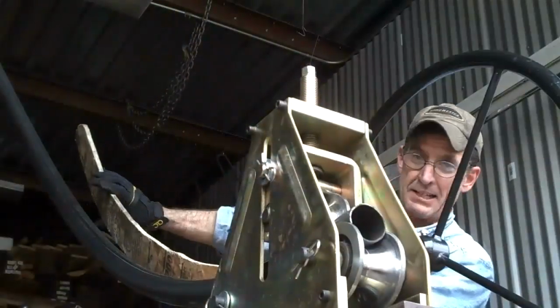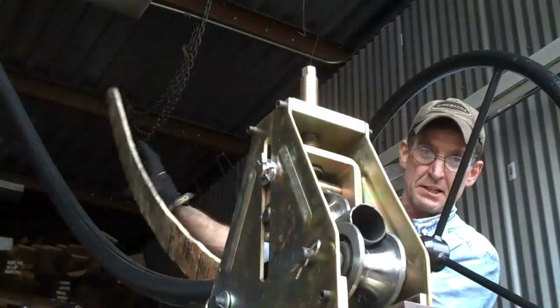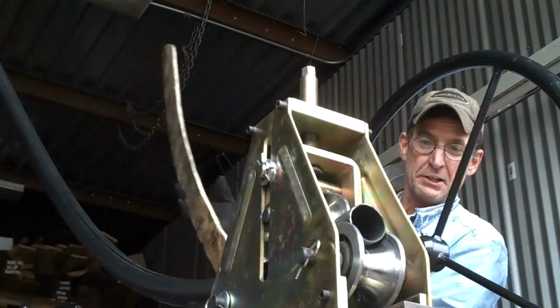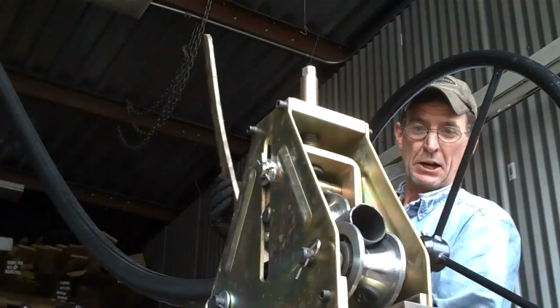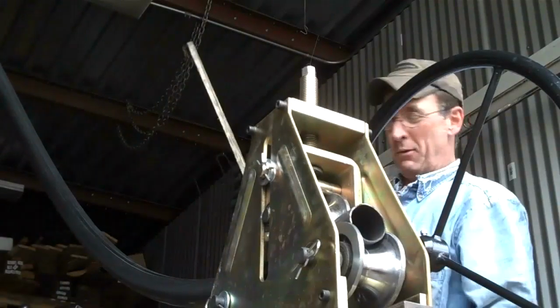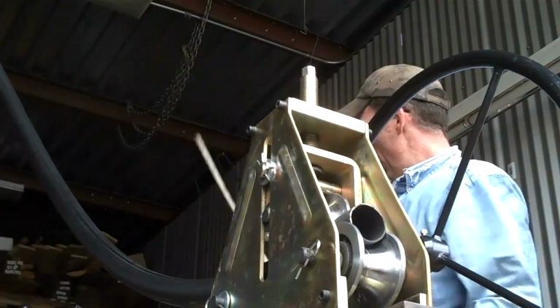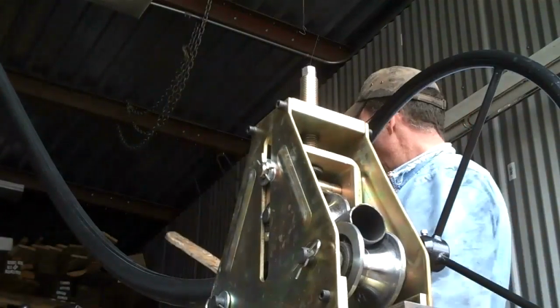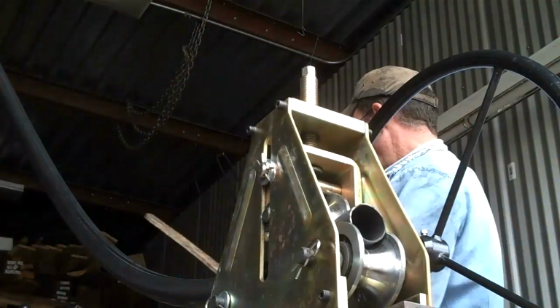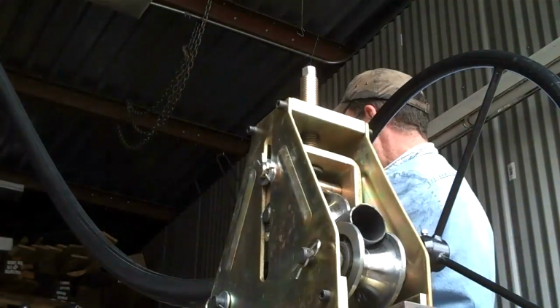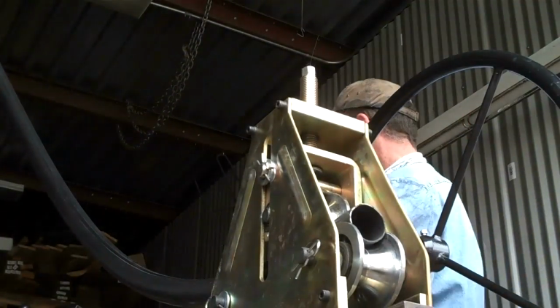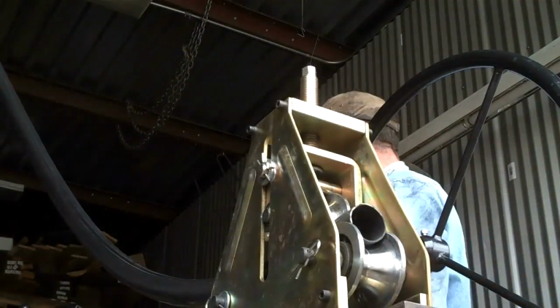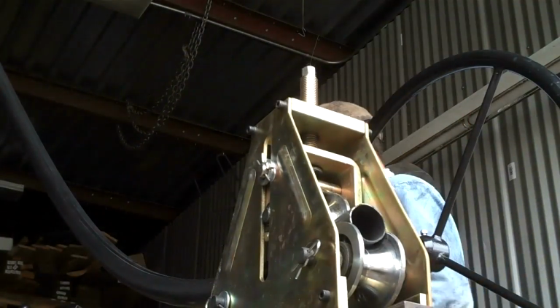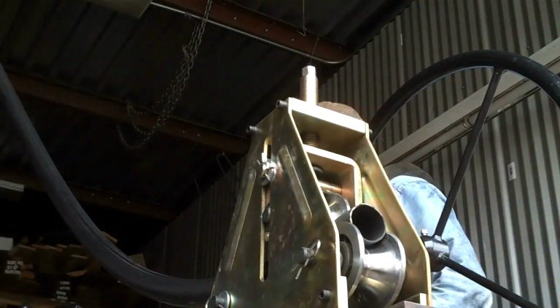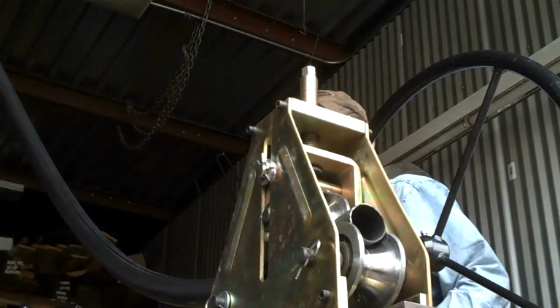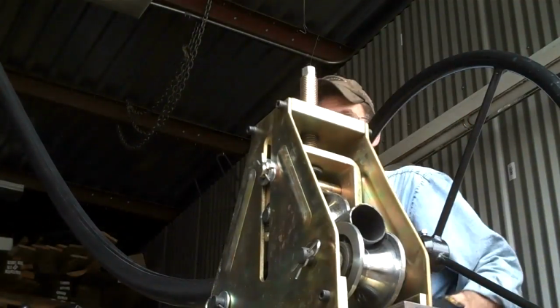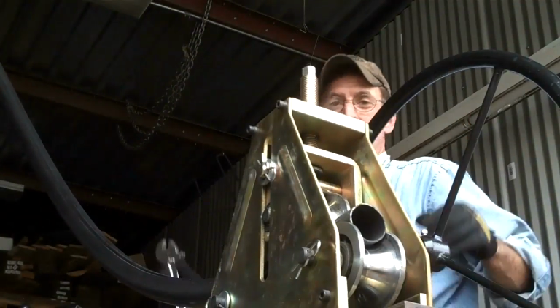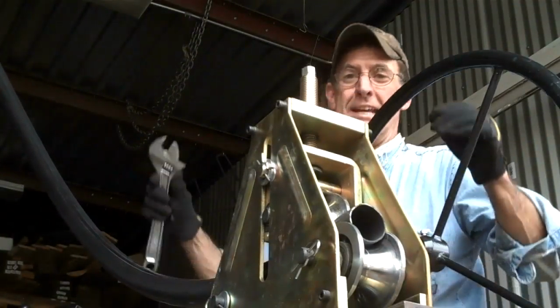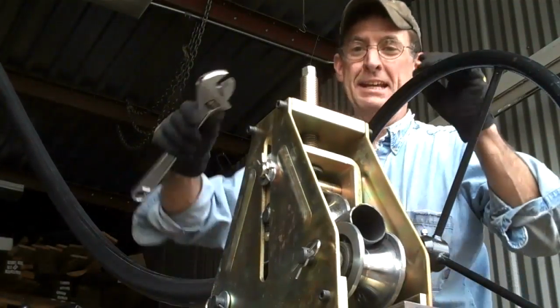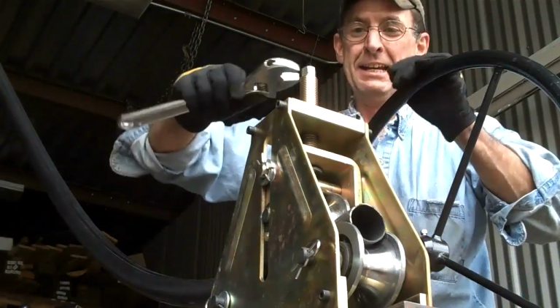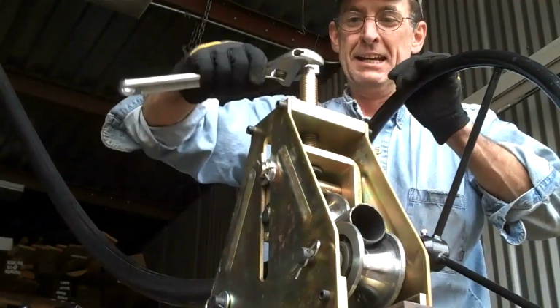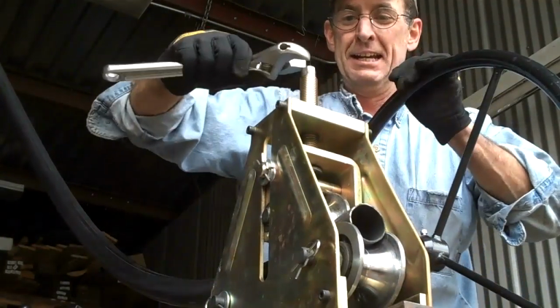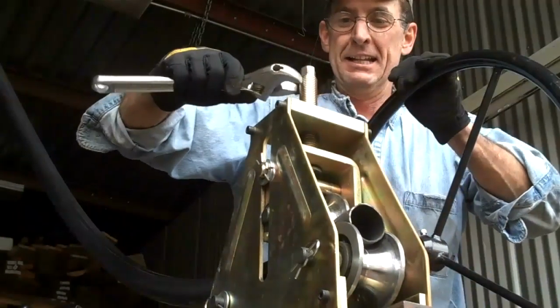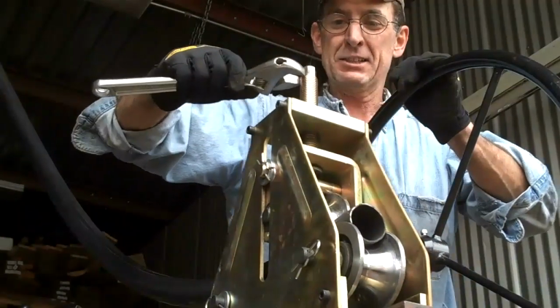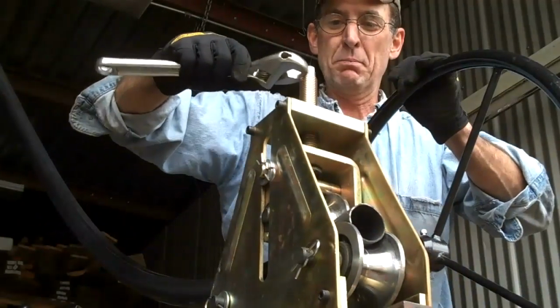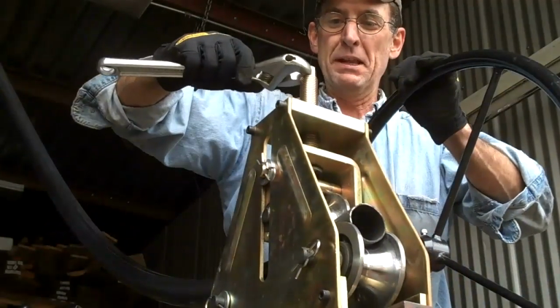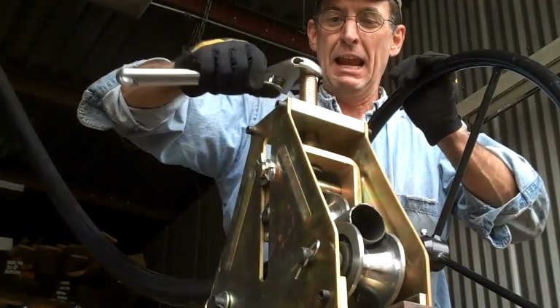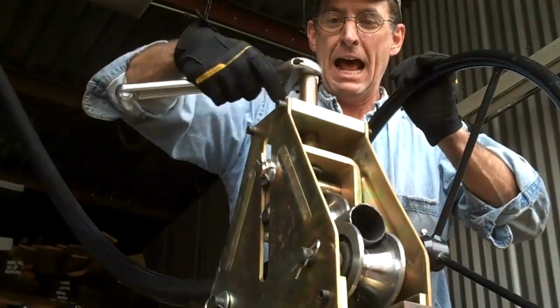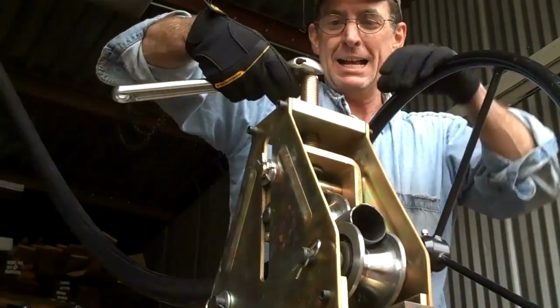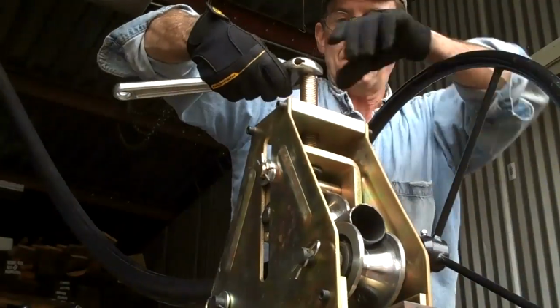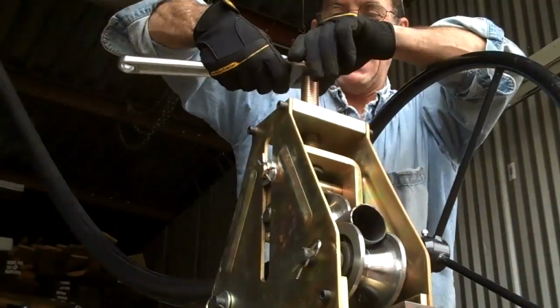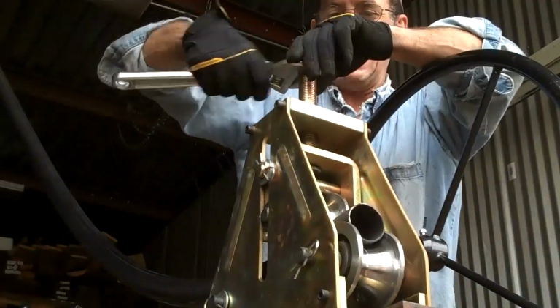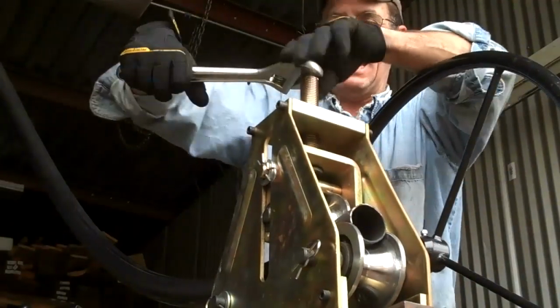That's going to do it — one more pass. This will be the last pass.